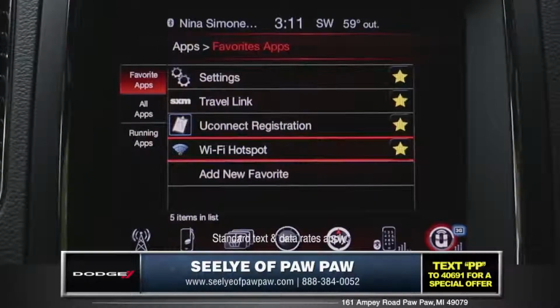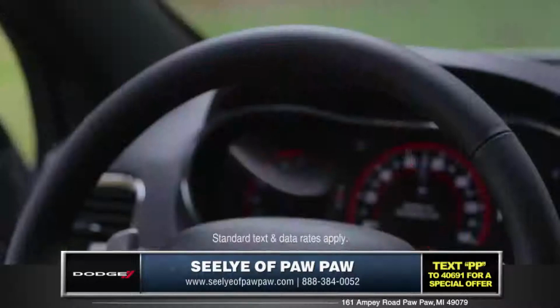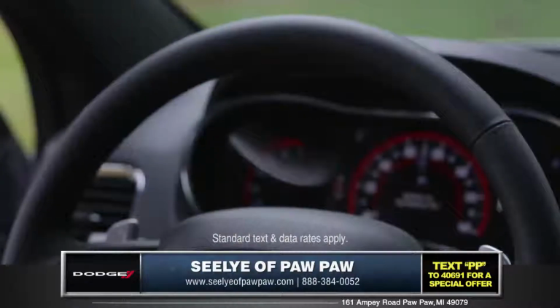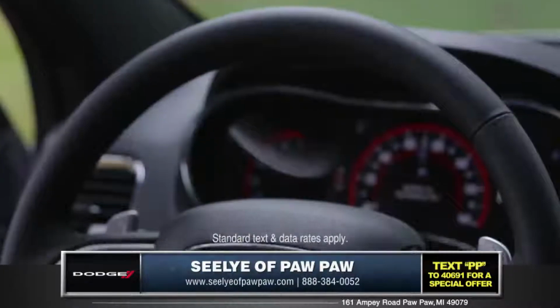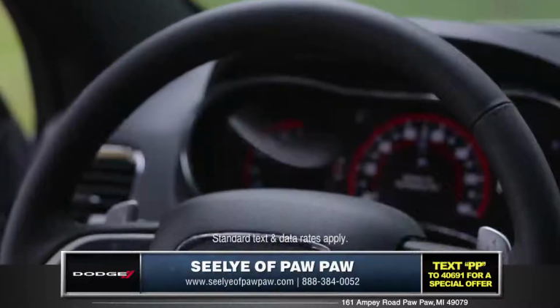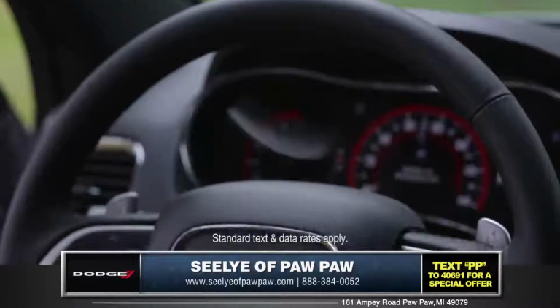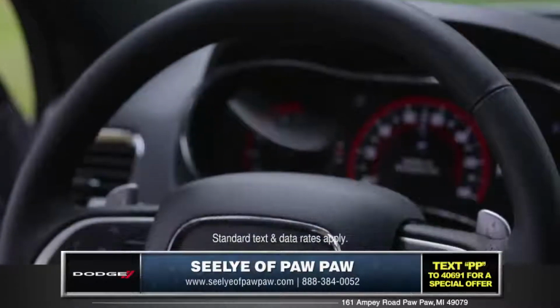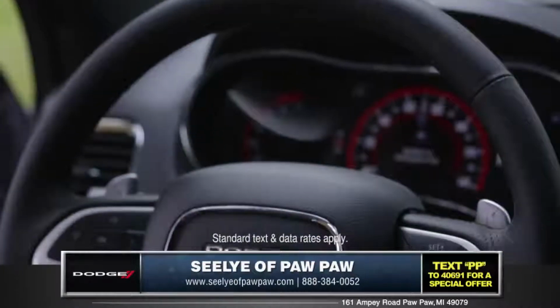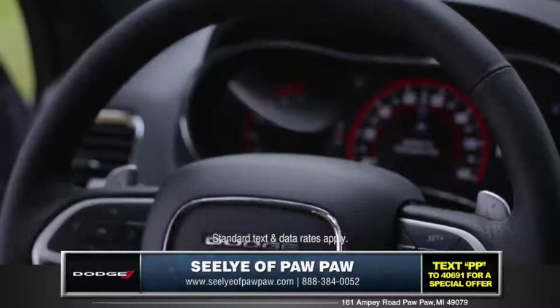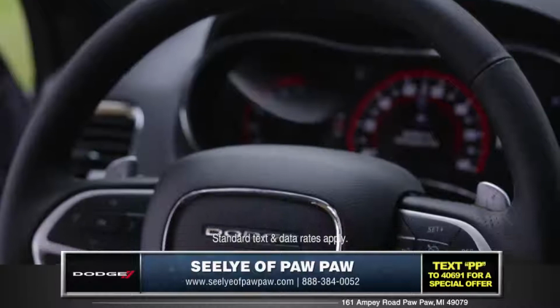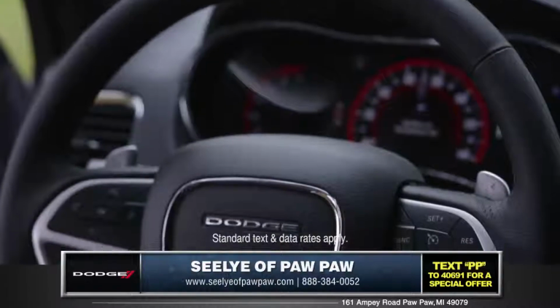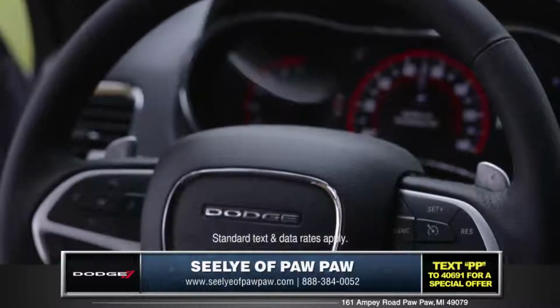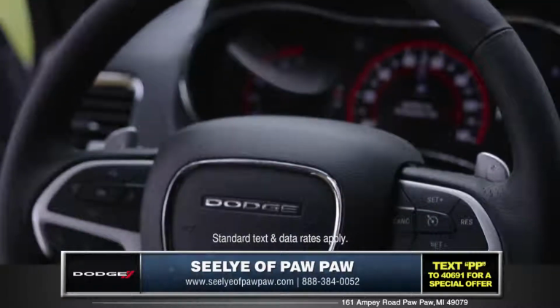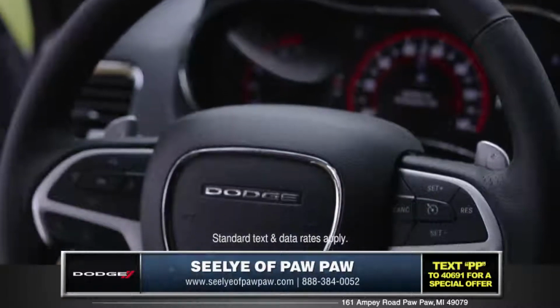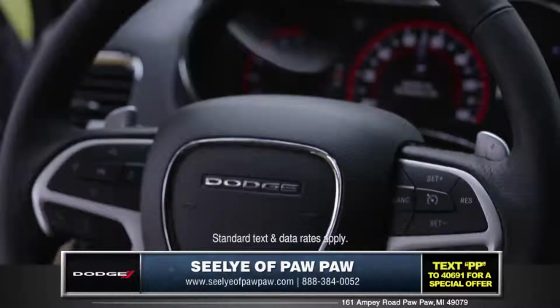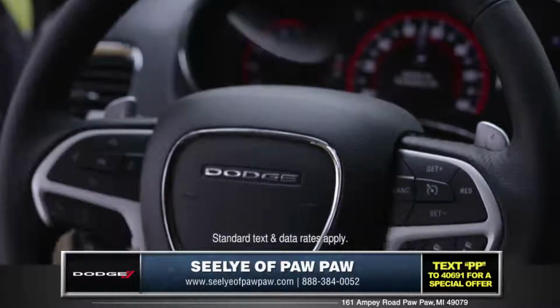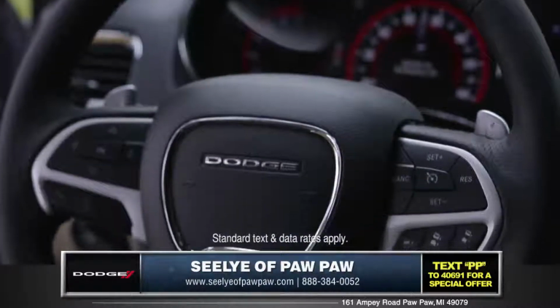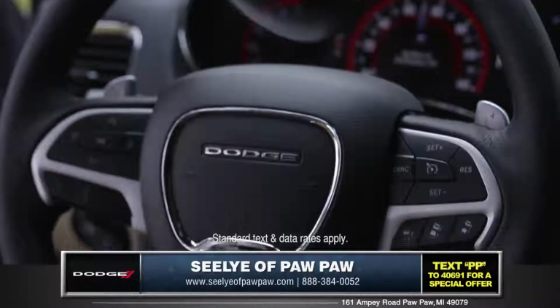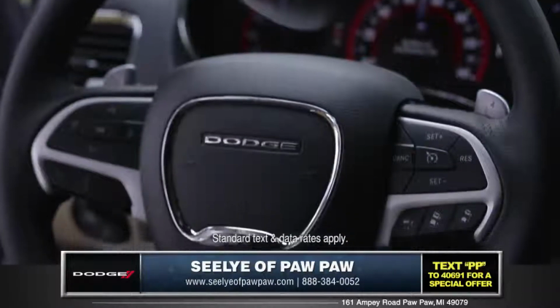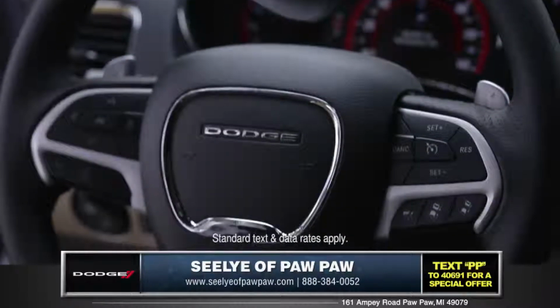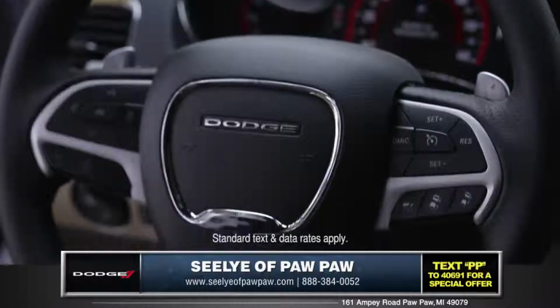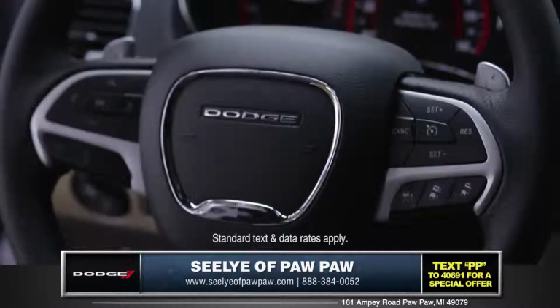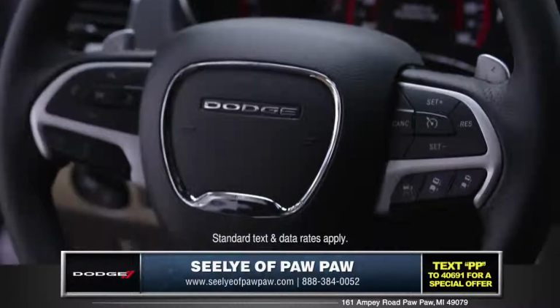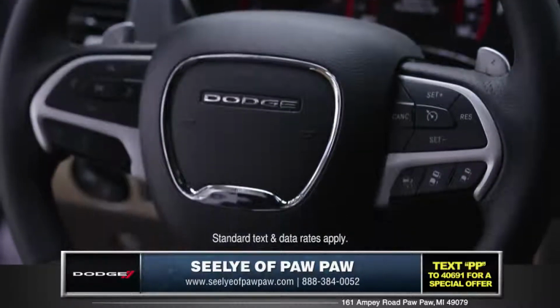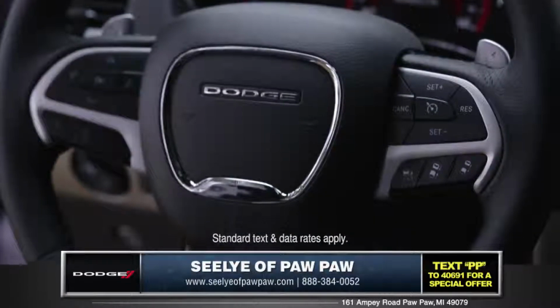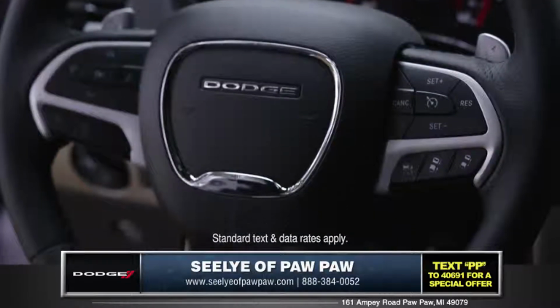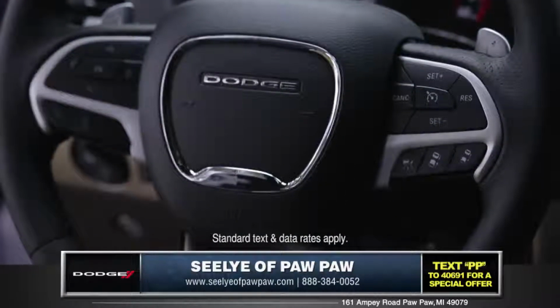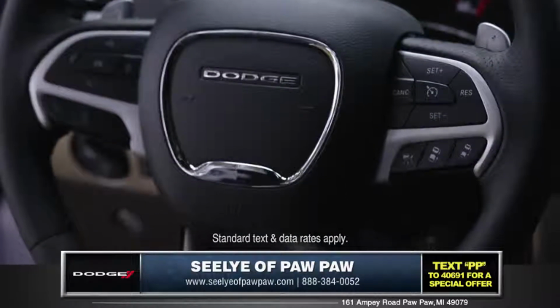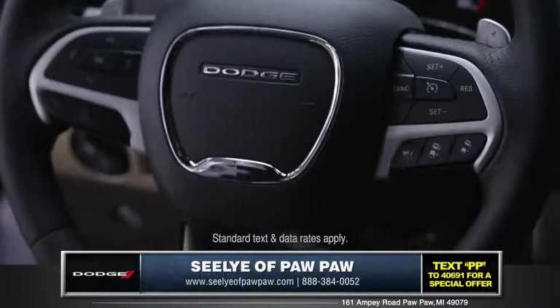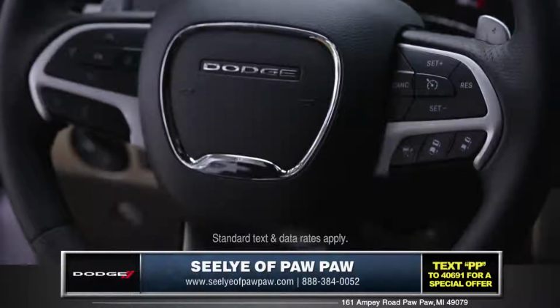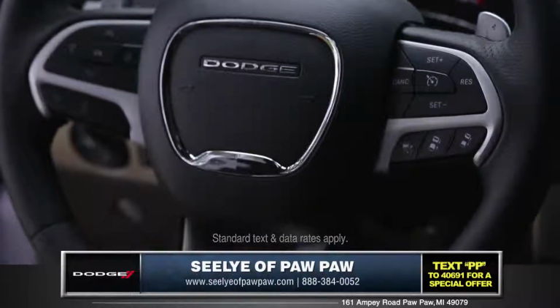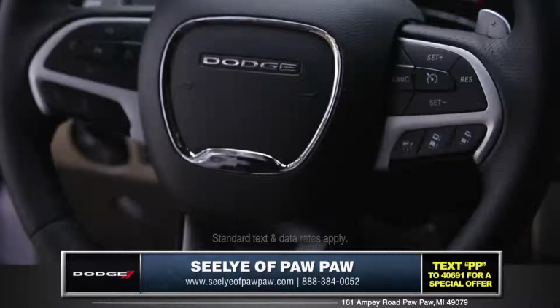And with the conveniently placed controls on the steering wheel, you can access all of your technology without ever taking your eyes off the road.